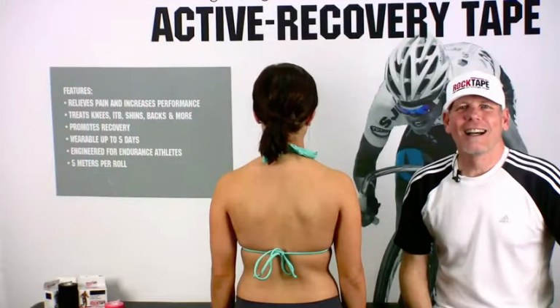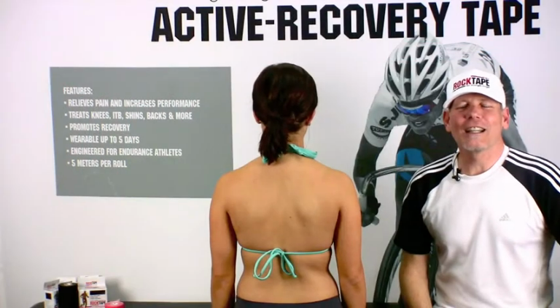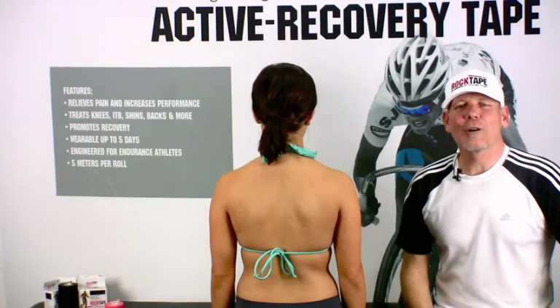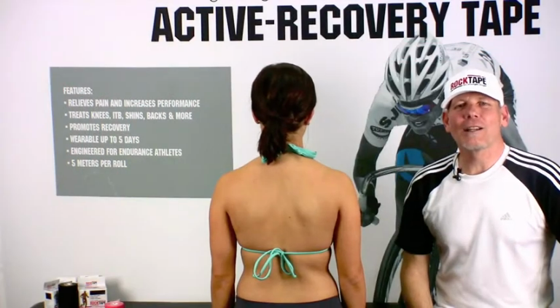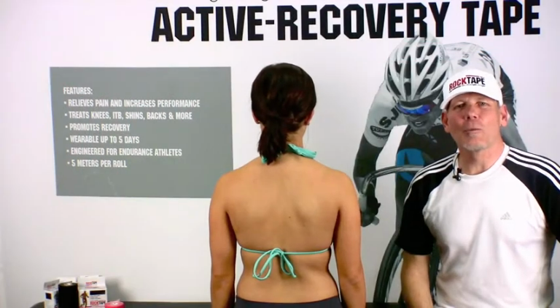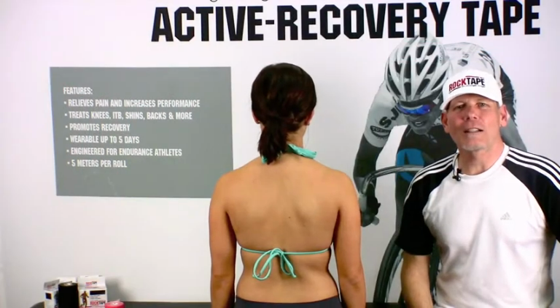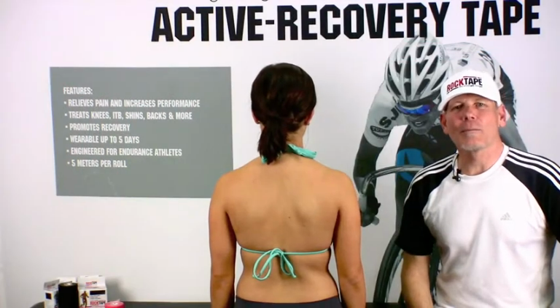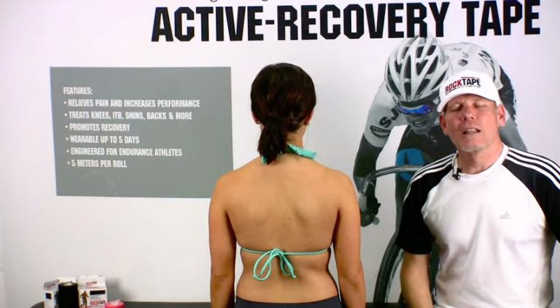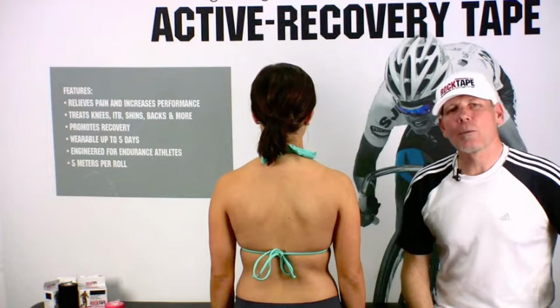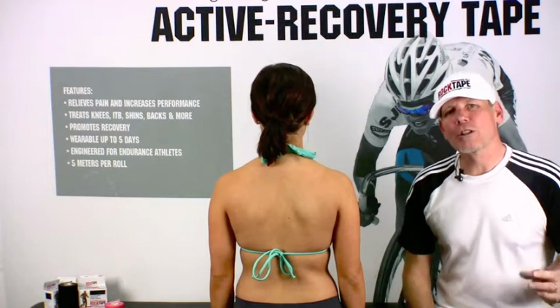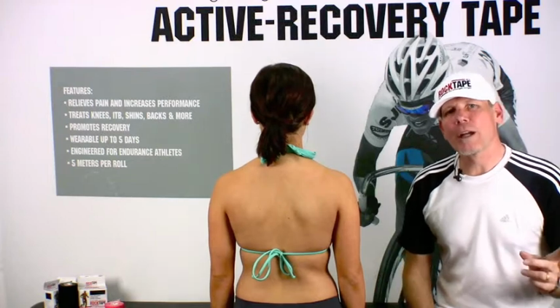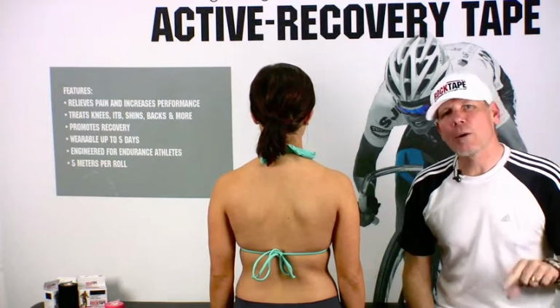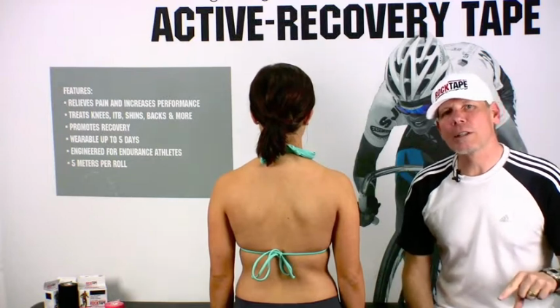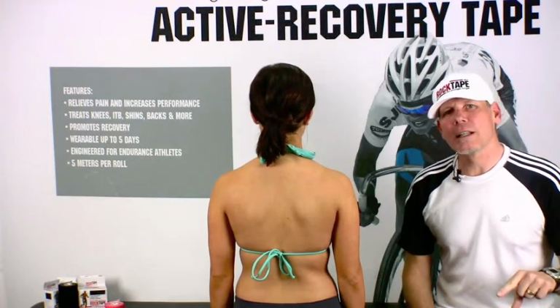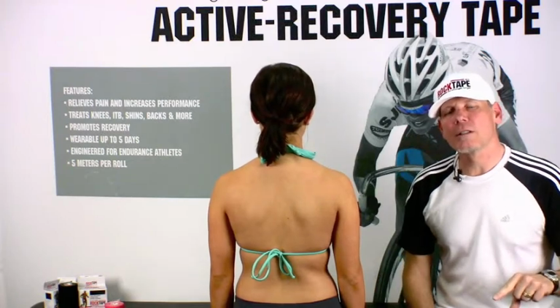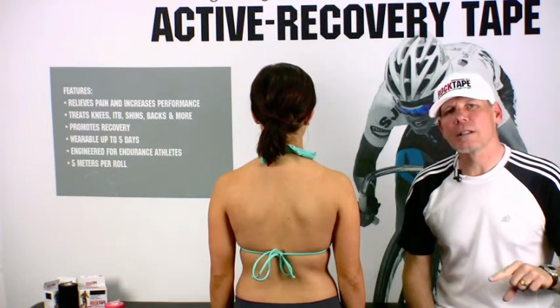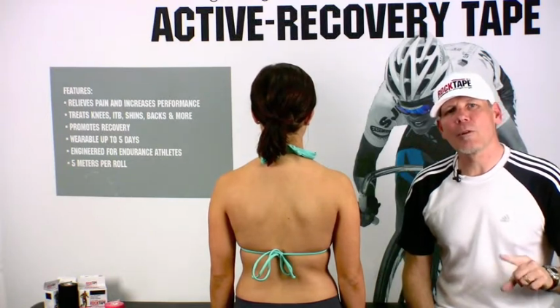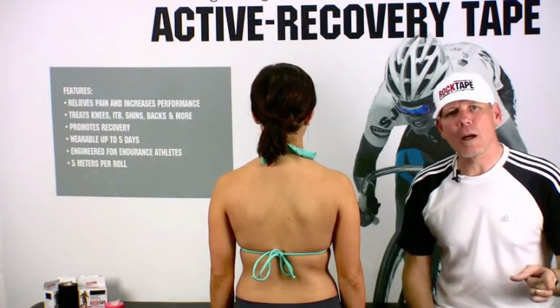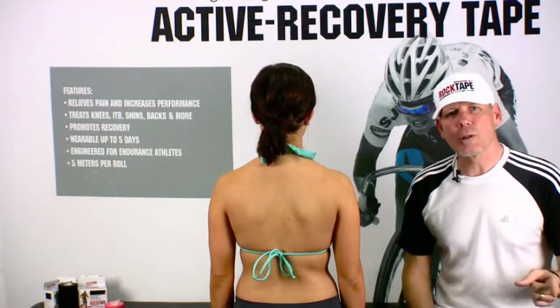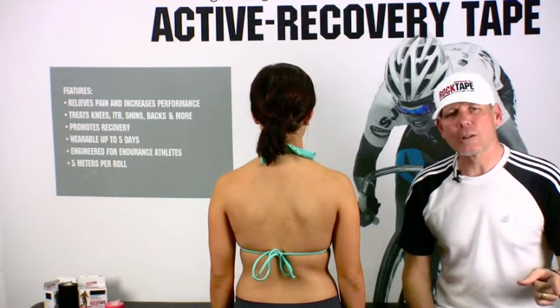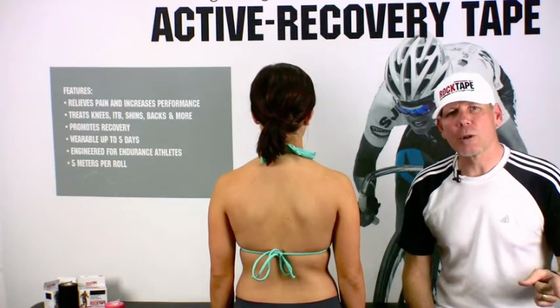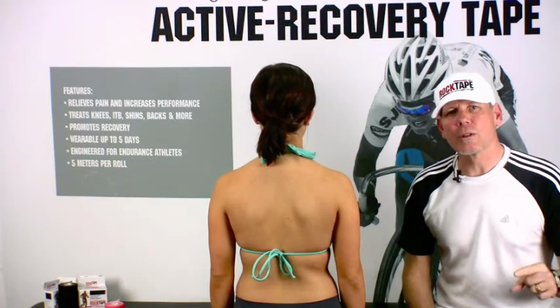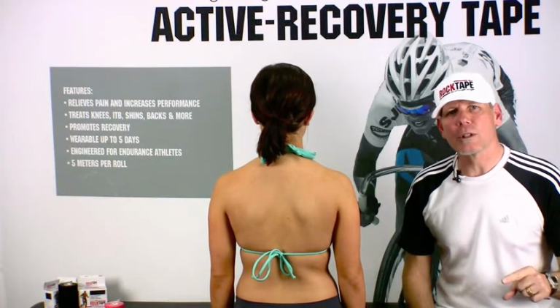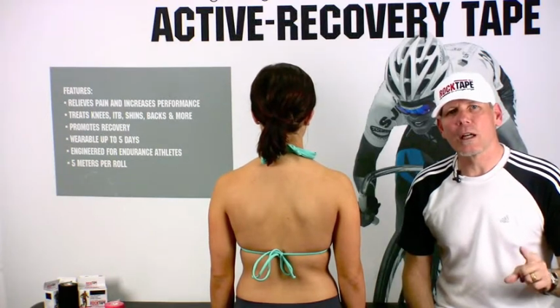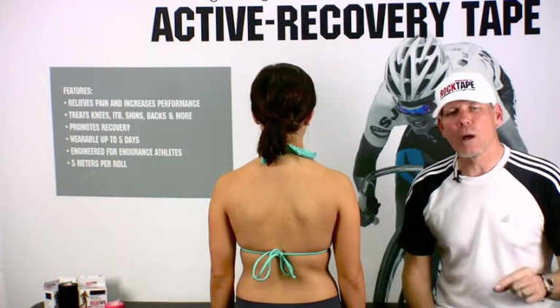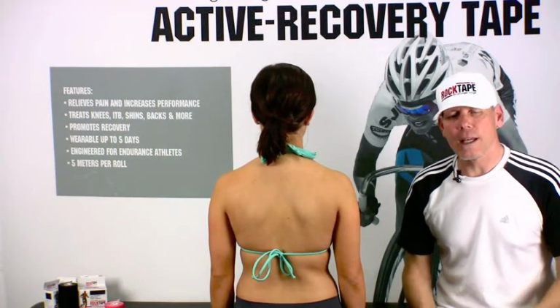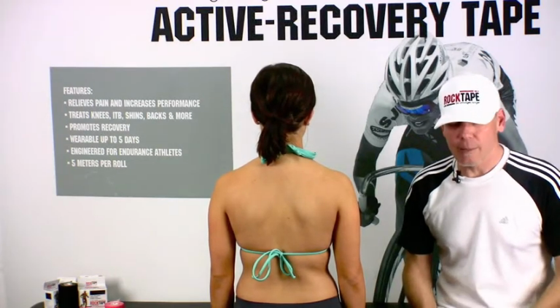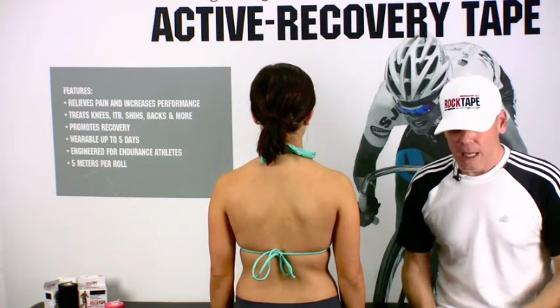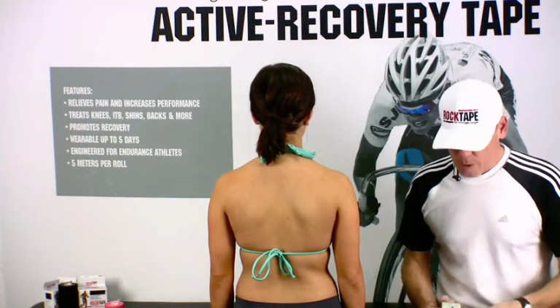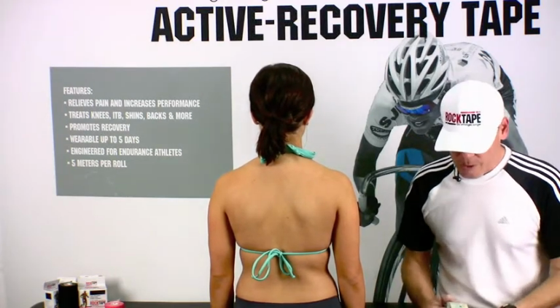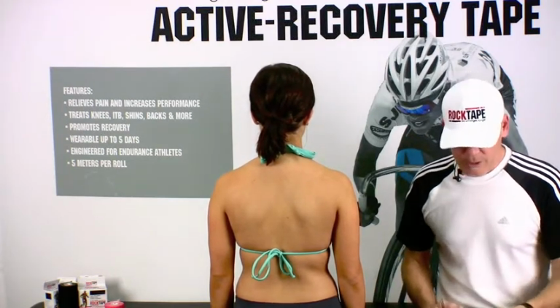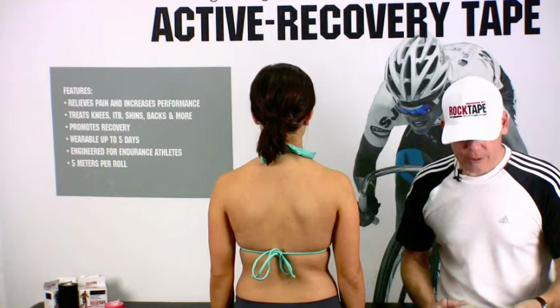Hi, it's Greg here from RockTape. Today we're going to show you how easy it is to tape for postural control using RockTape. Super simple to do.